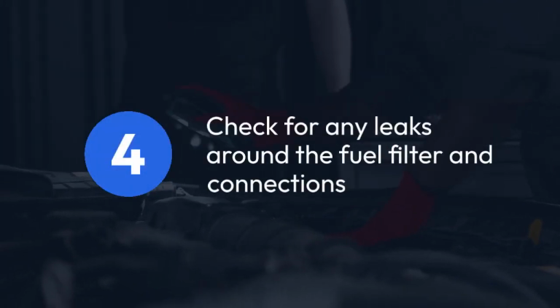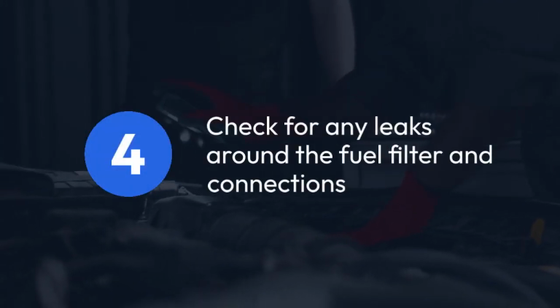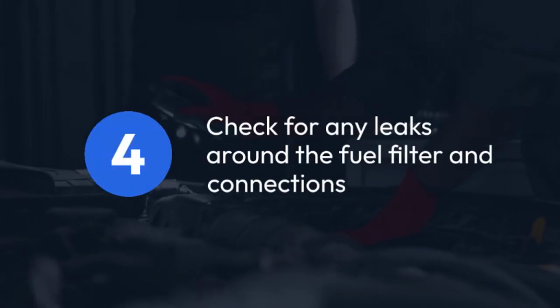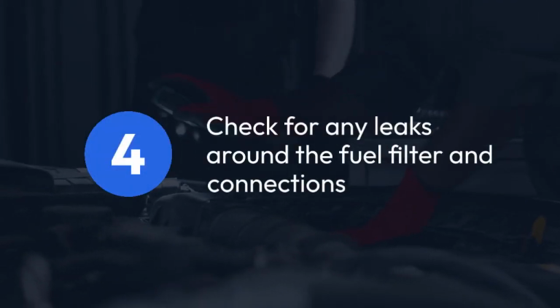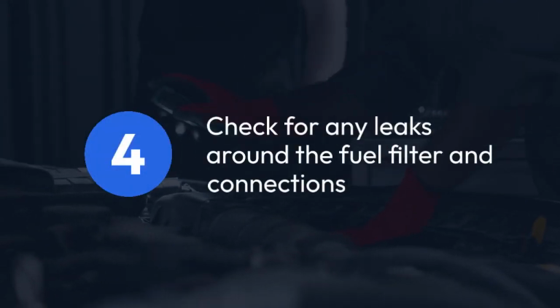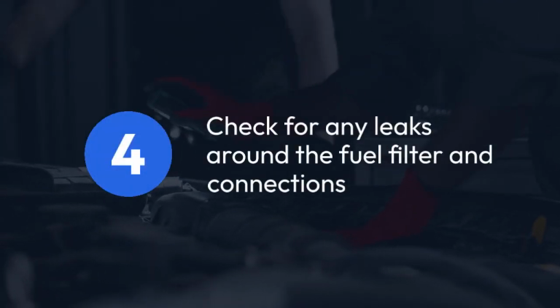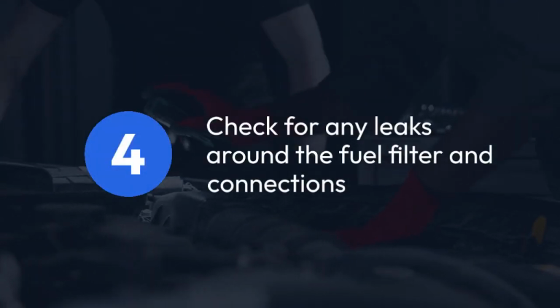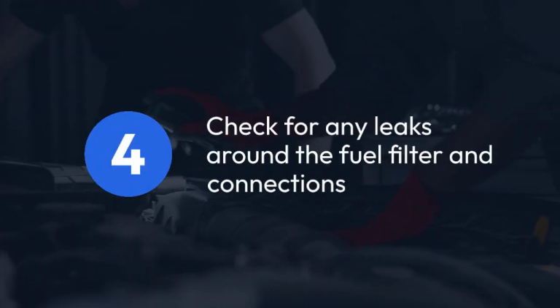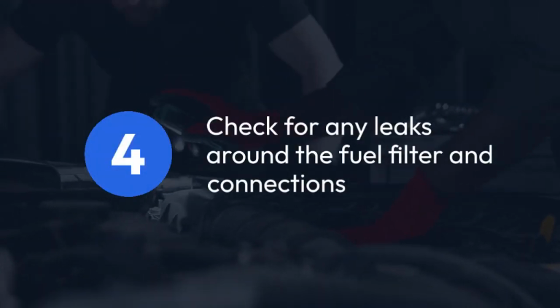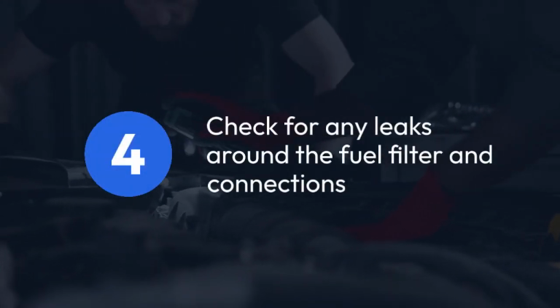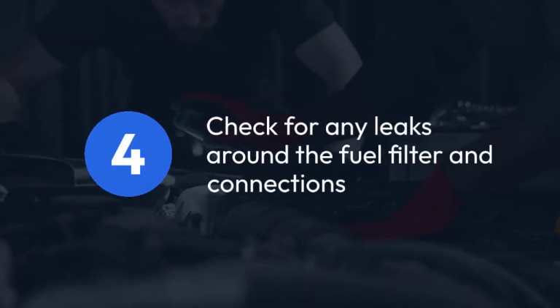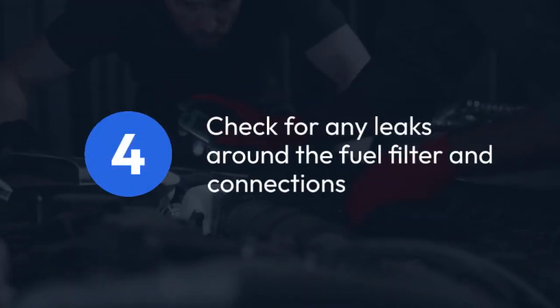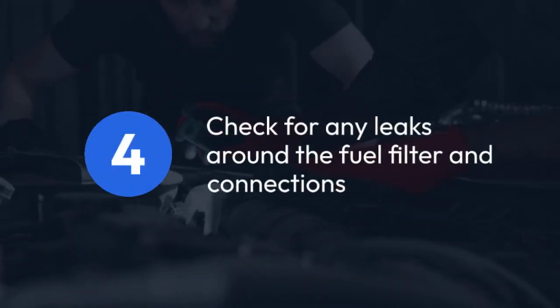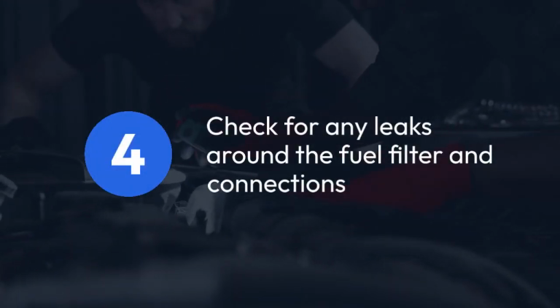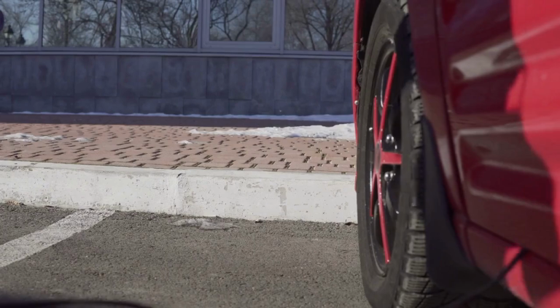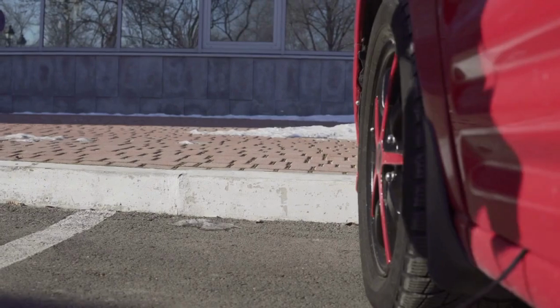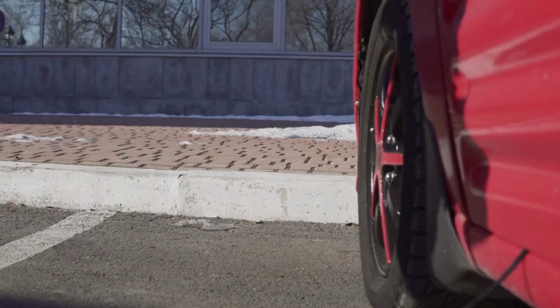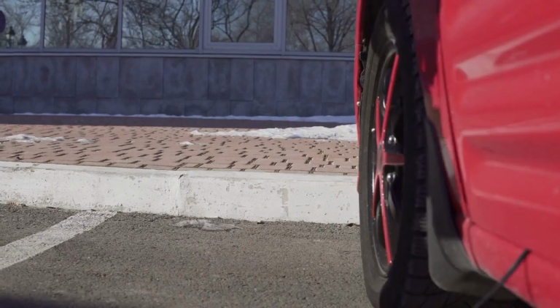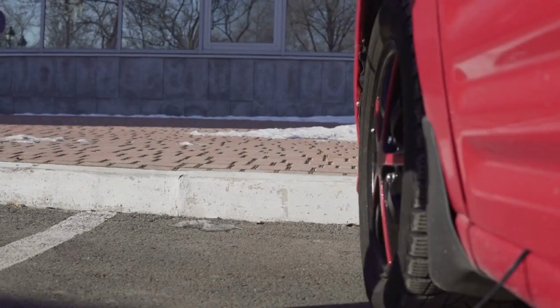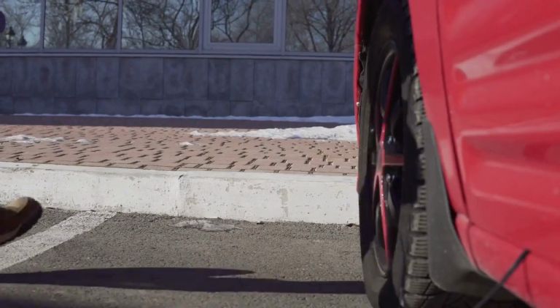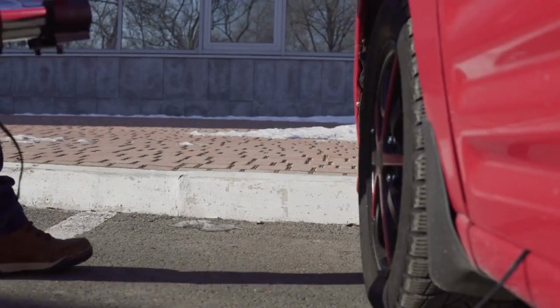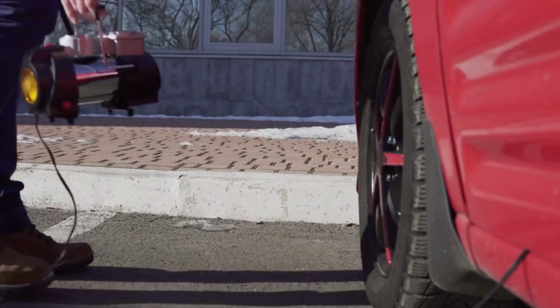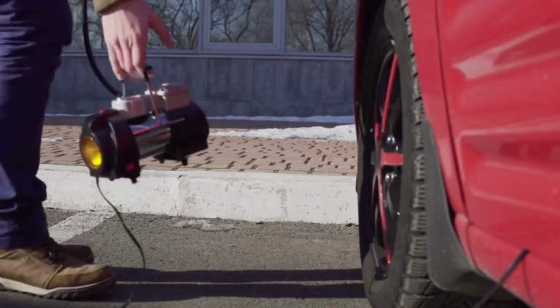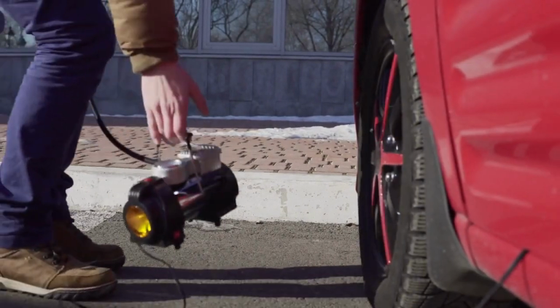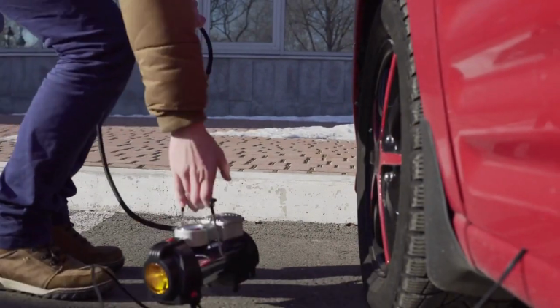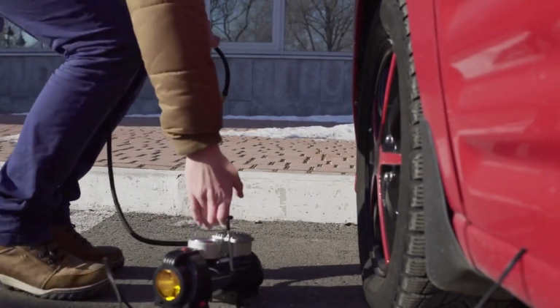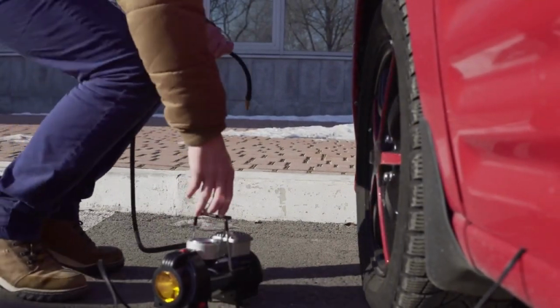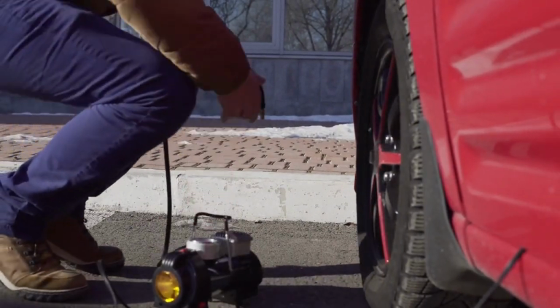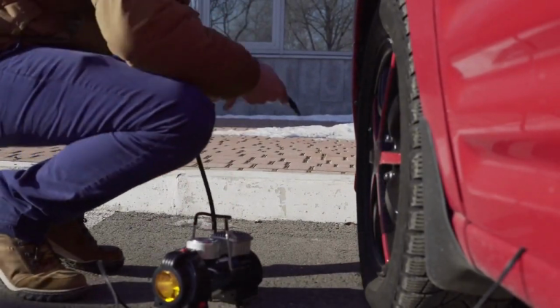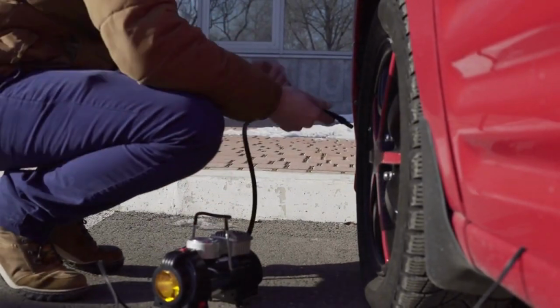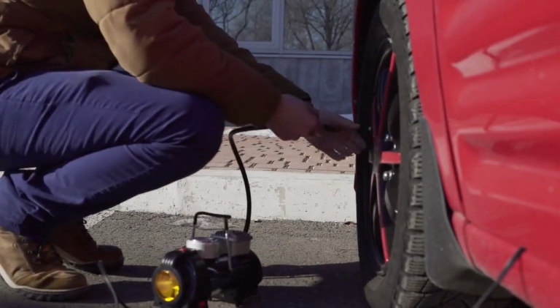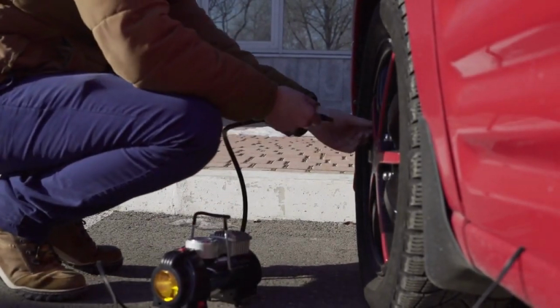Check for any leaks around the fuel filter and connections. Leaking fuel can indicate a problem that must be resolved before starting the engine.